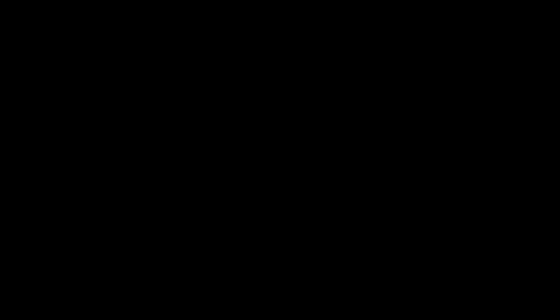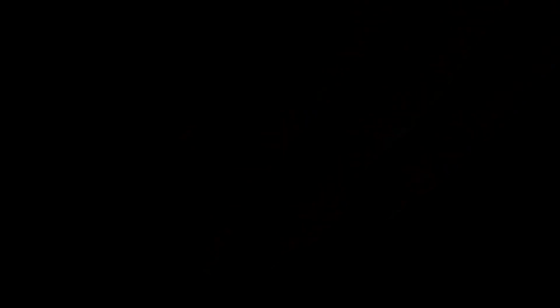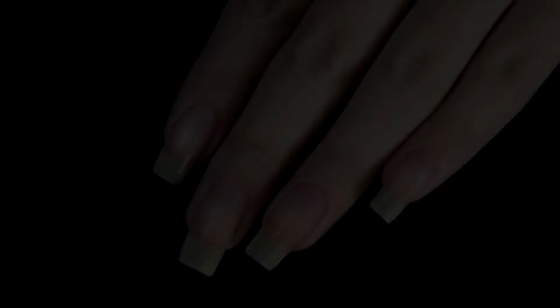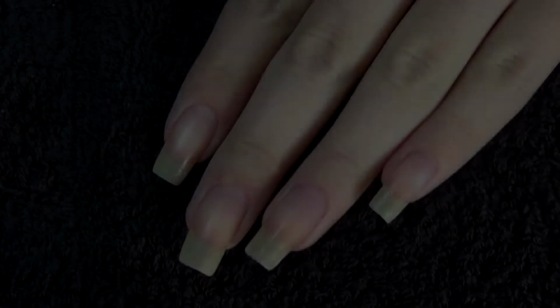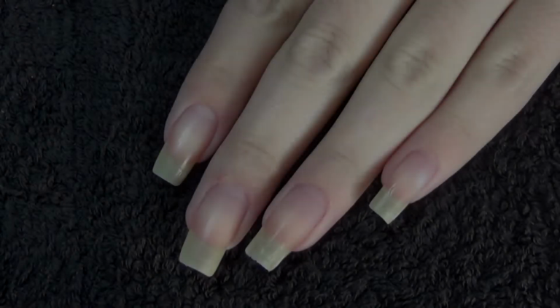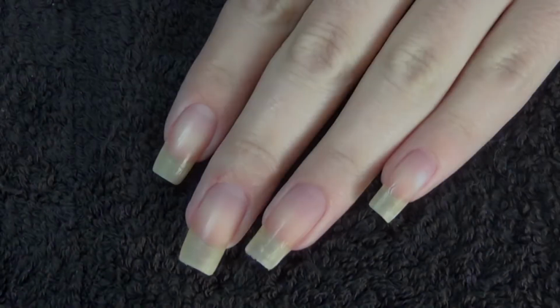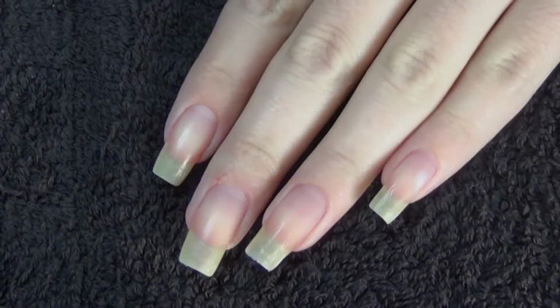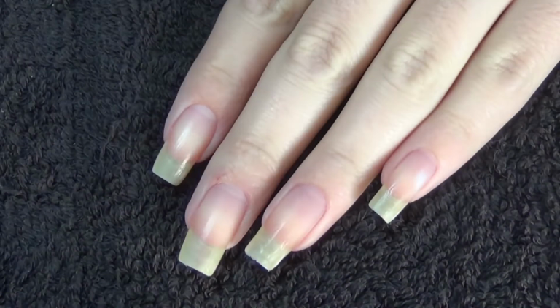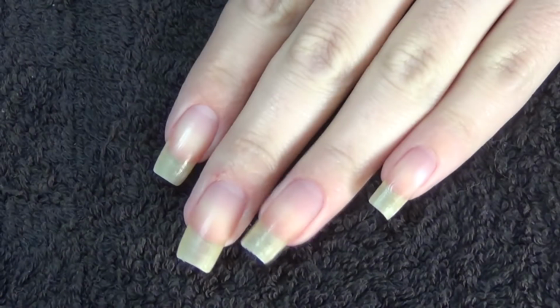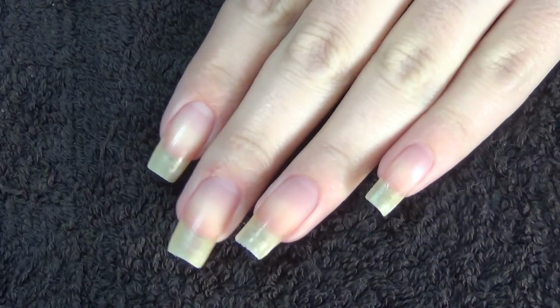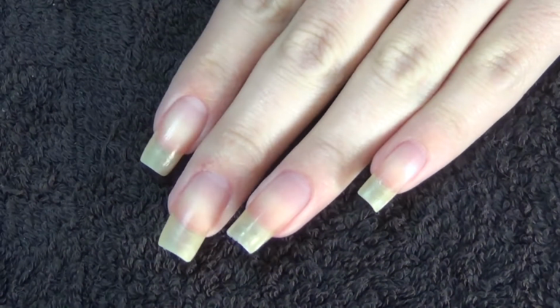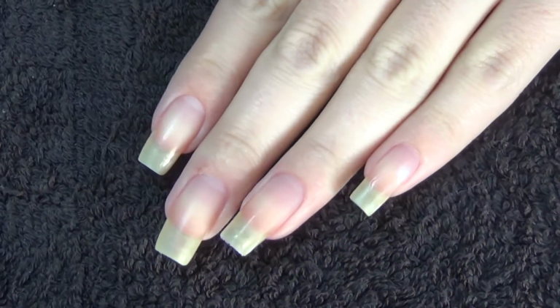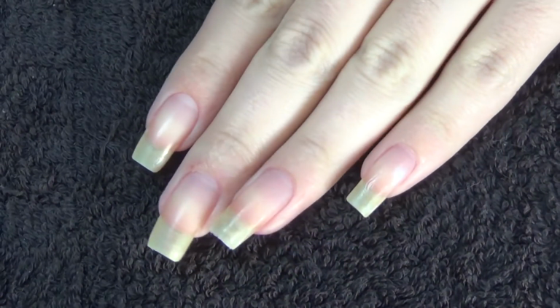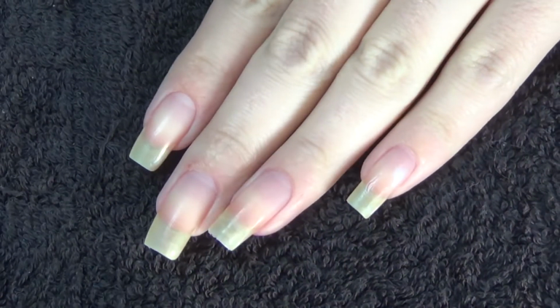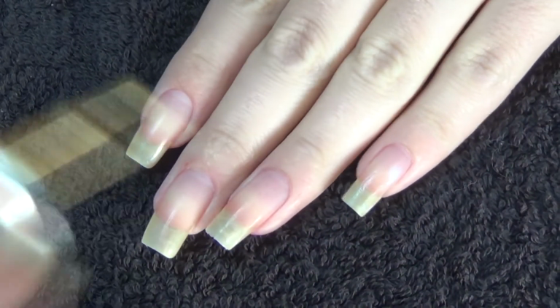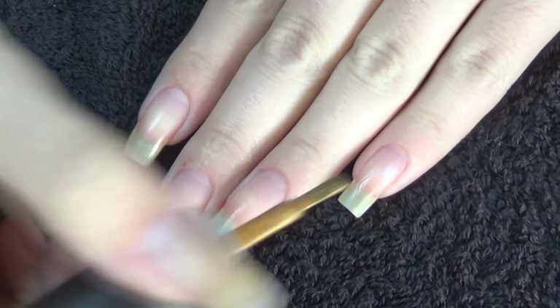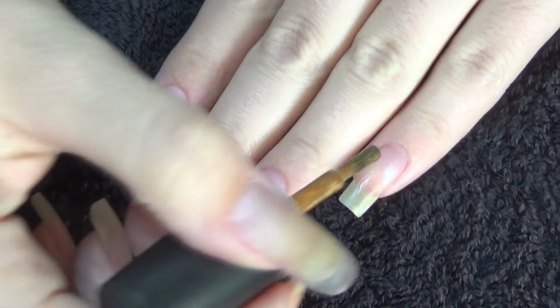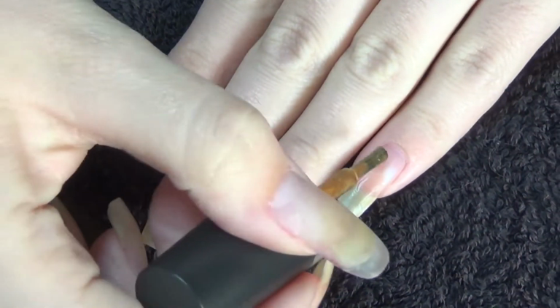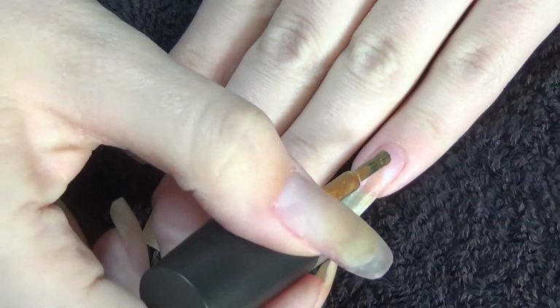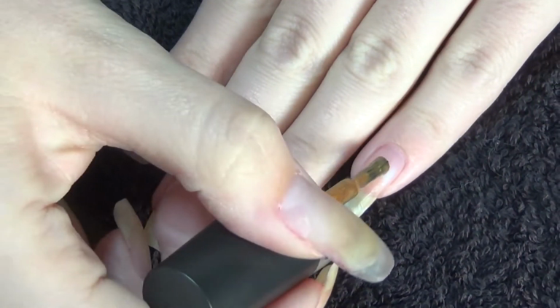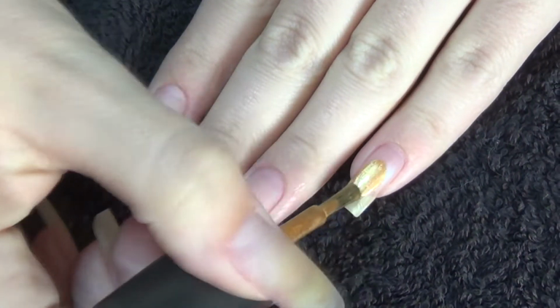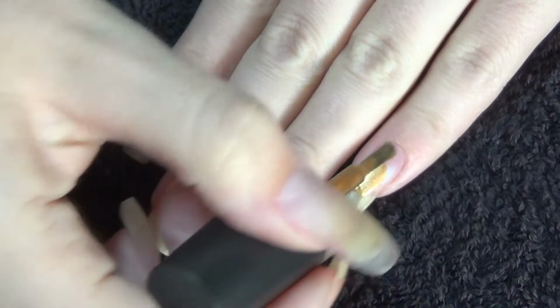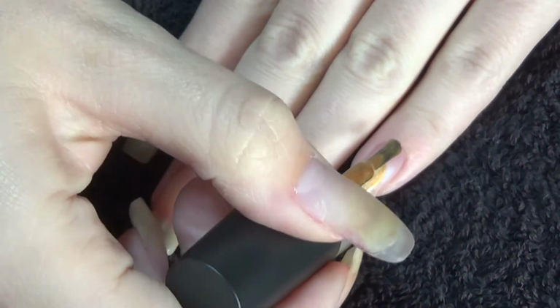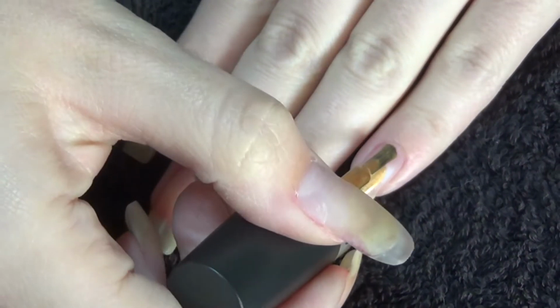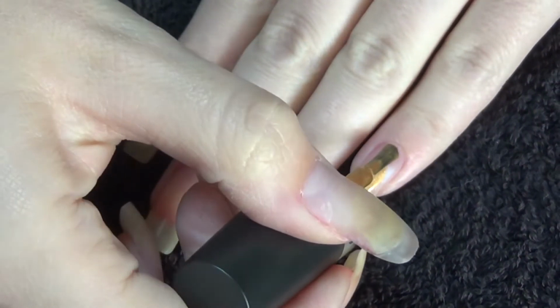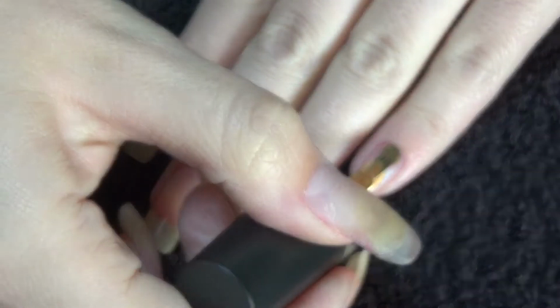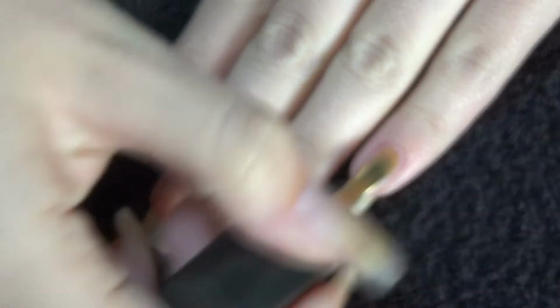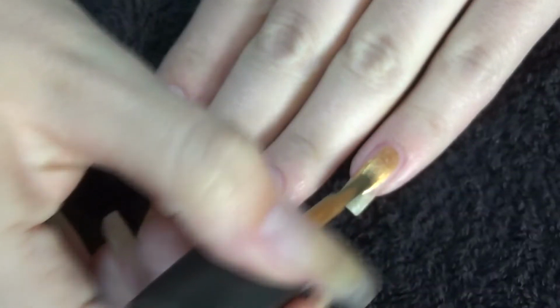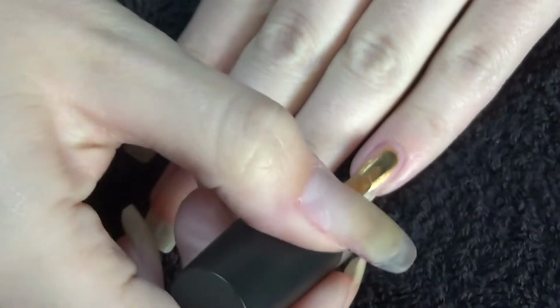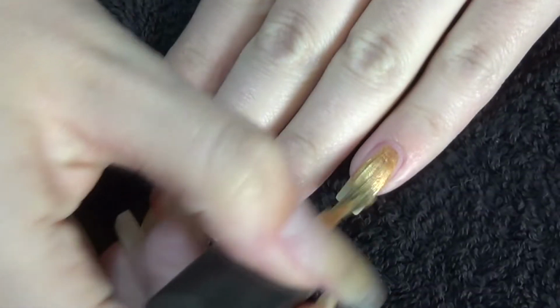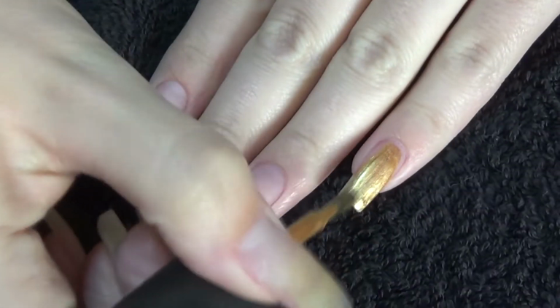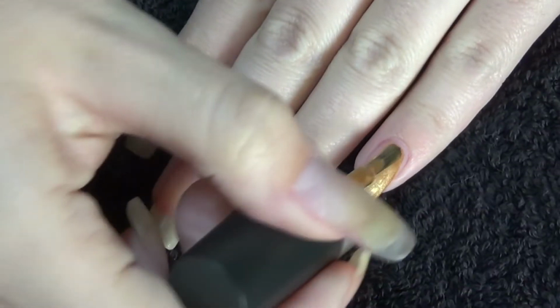Hi guys, so today I'm going to live swatch the polishes that came in my Mi Box September.